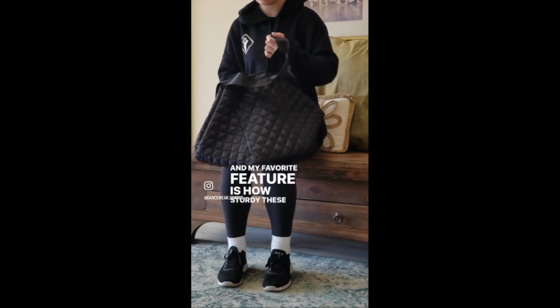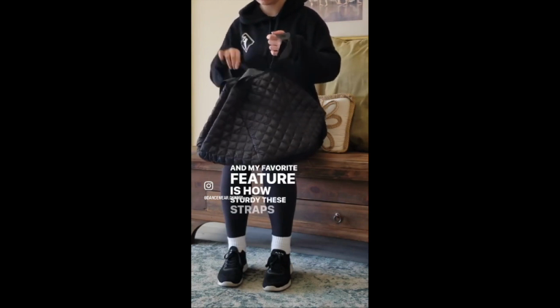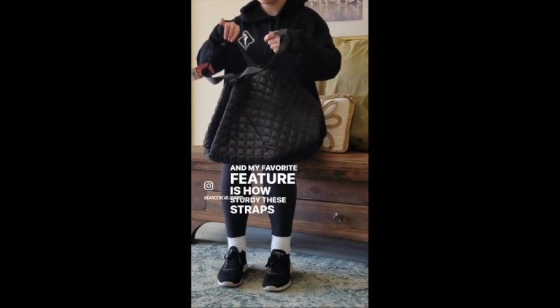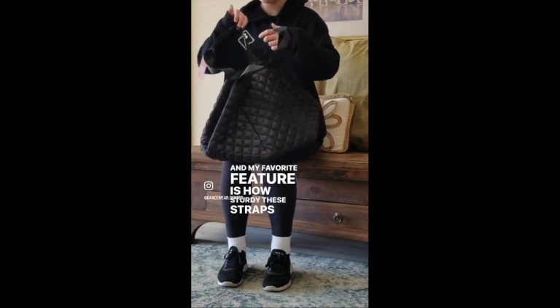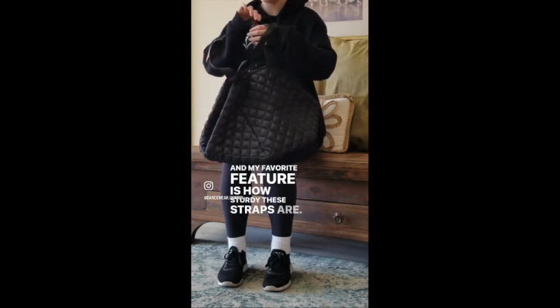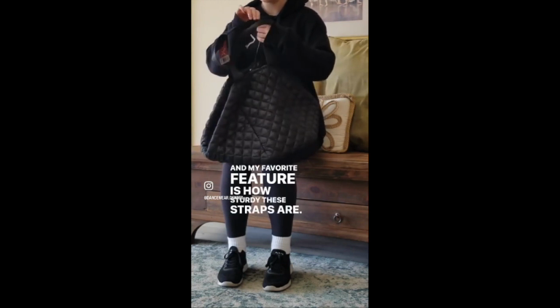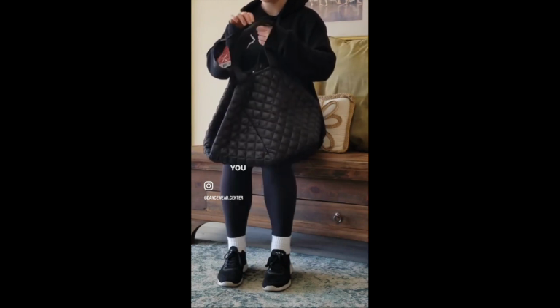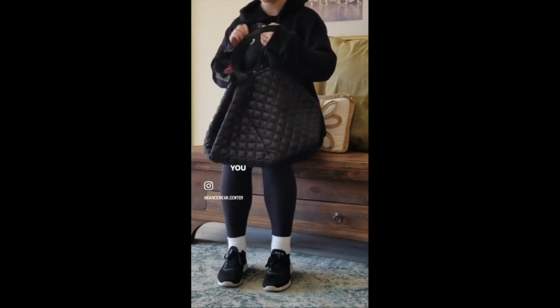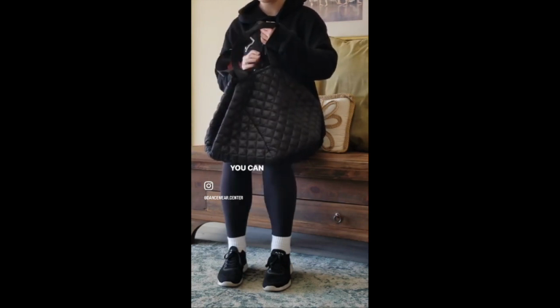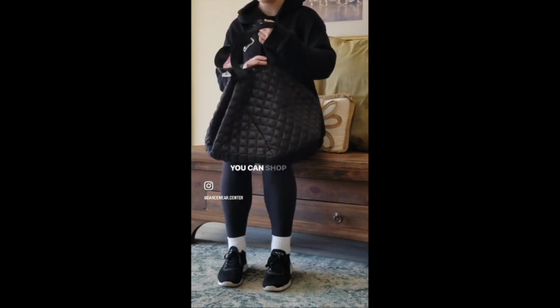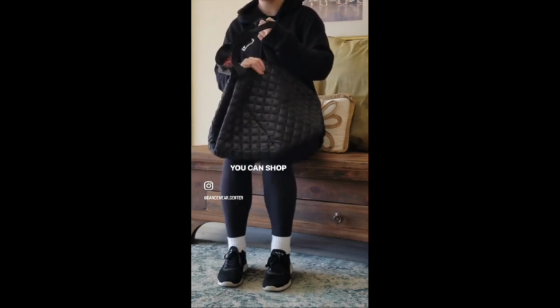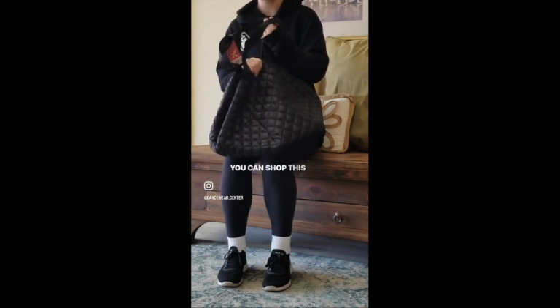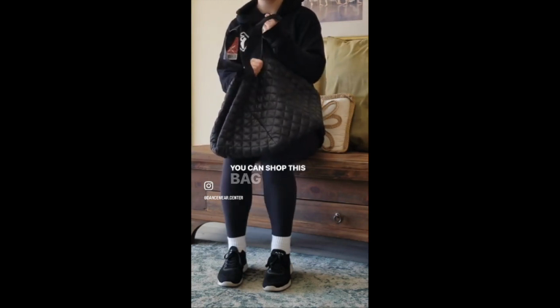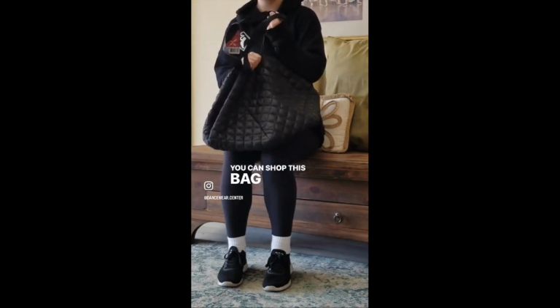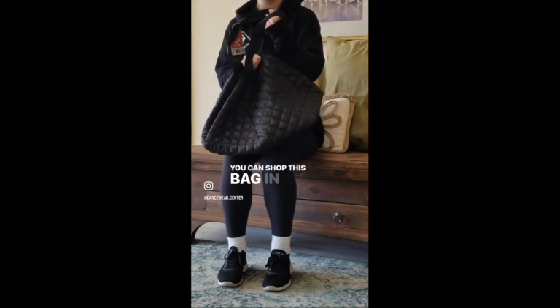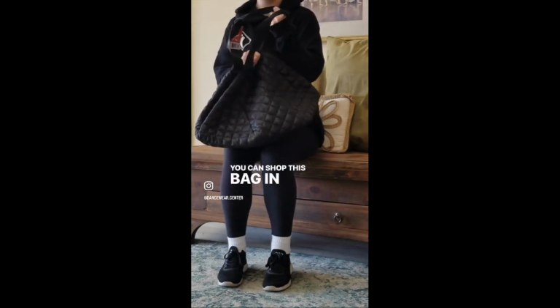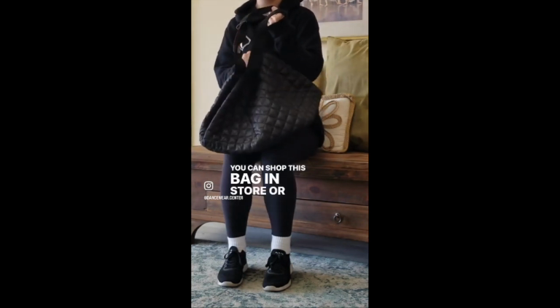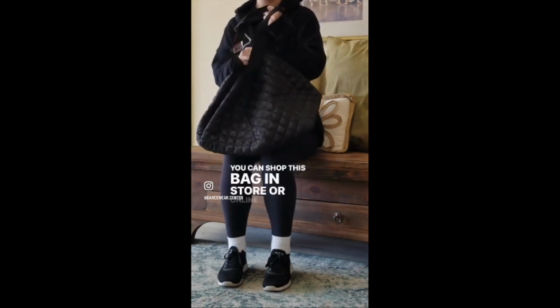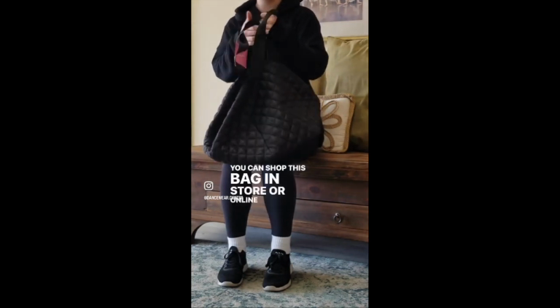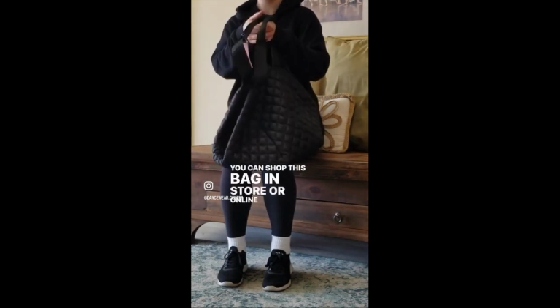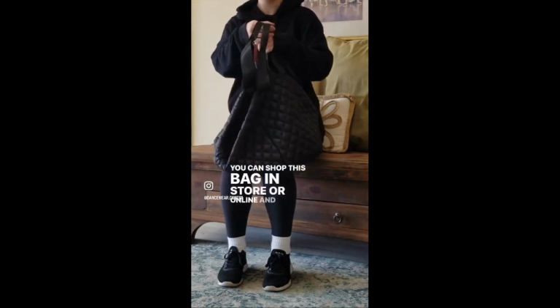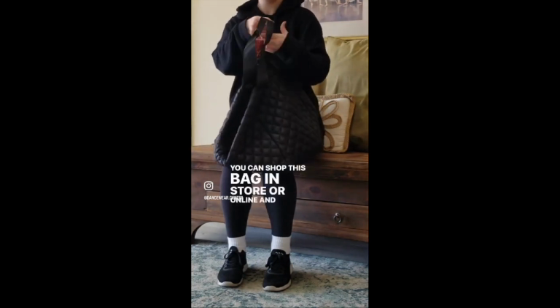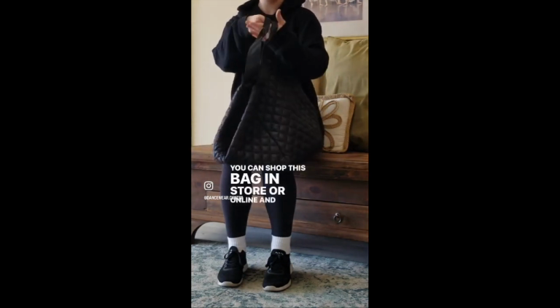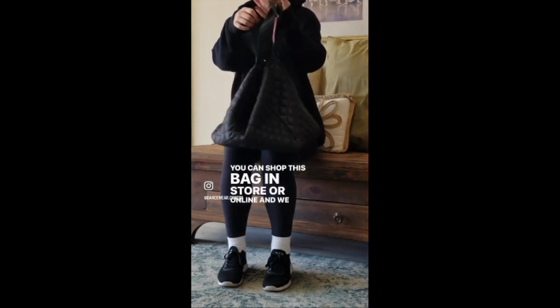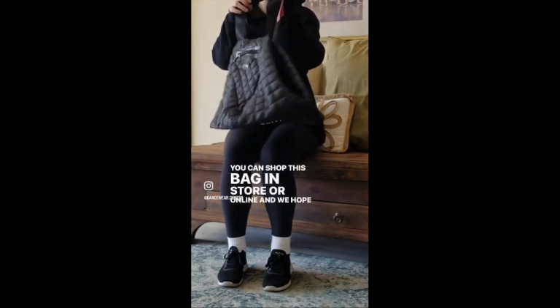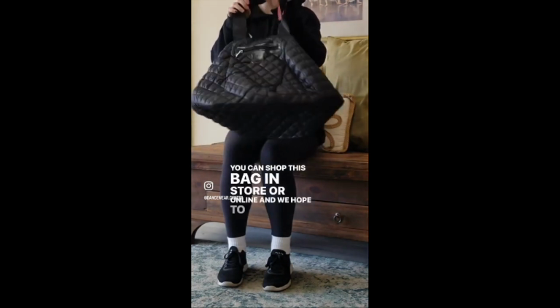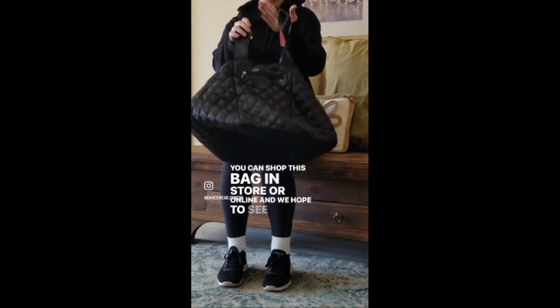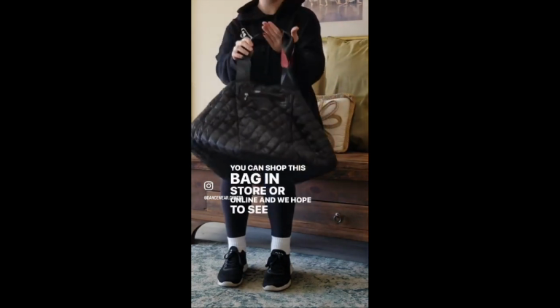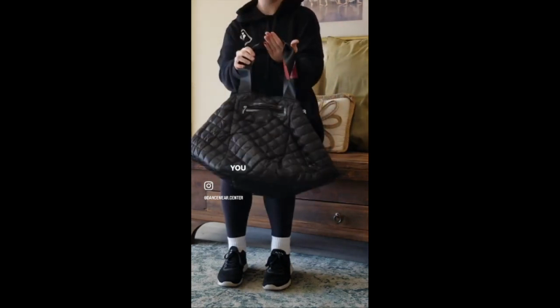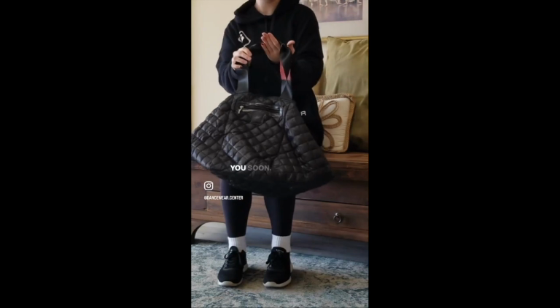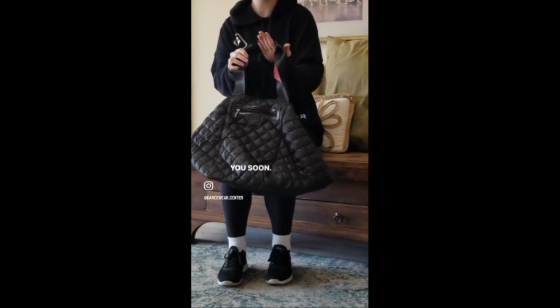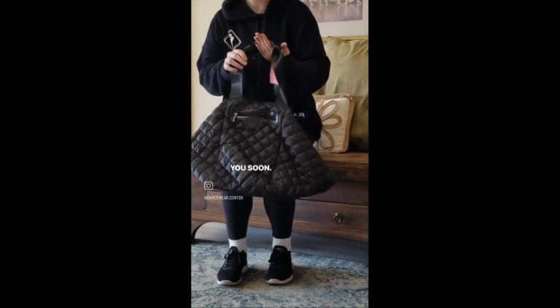You can shop this bag in store or online and we look forward to seeing you soon. Have a good one!